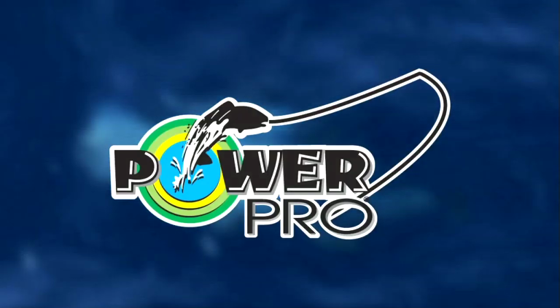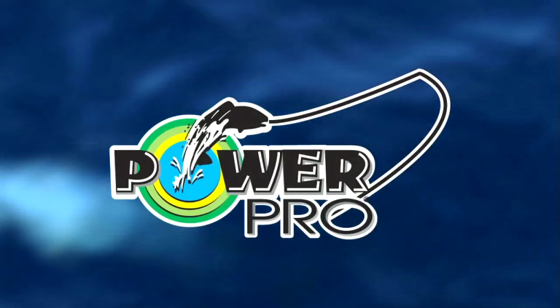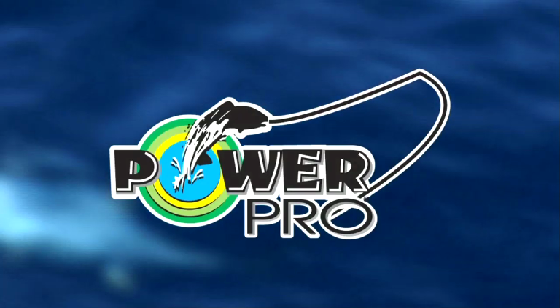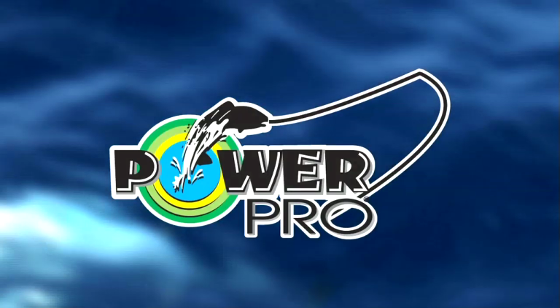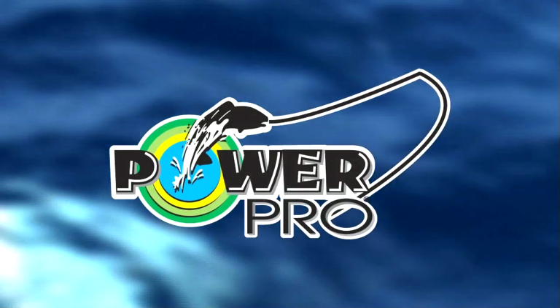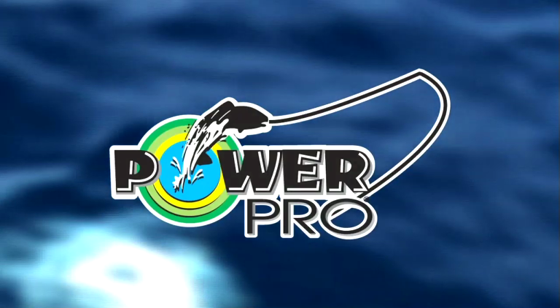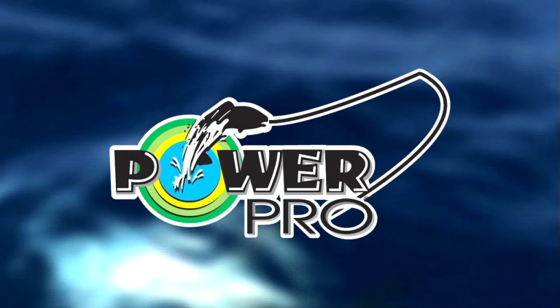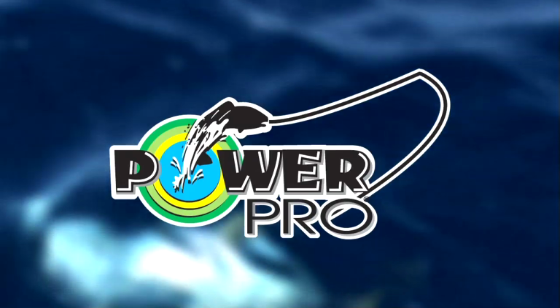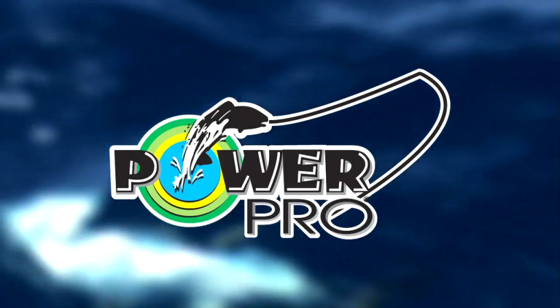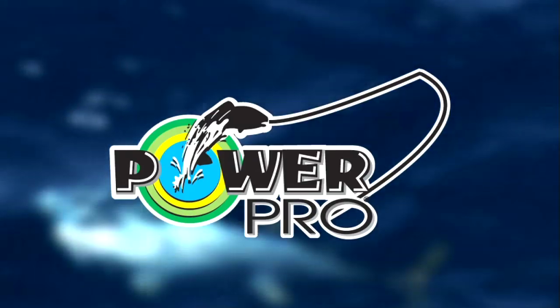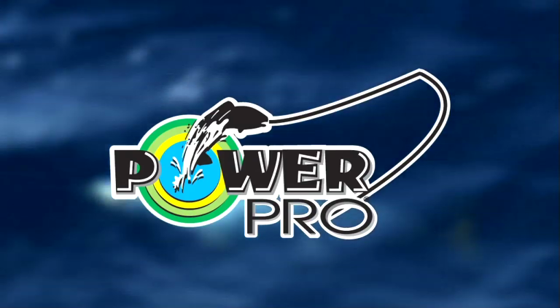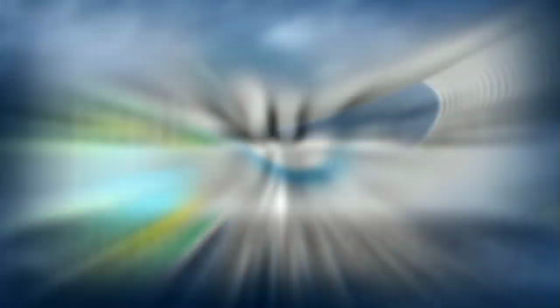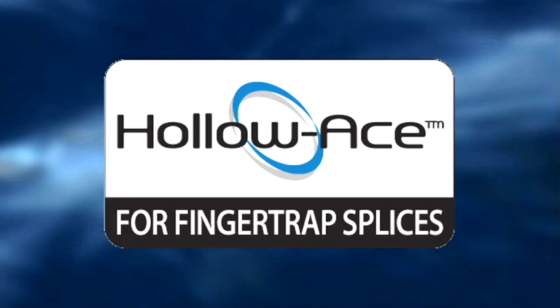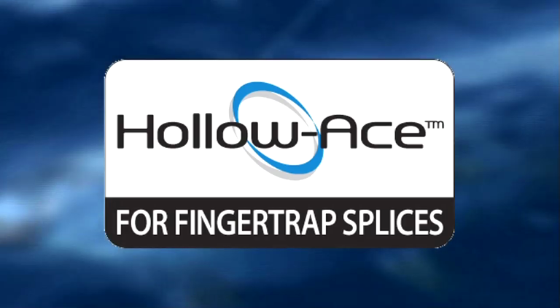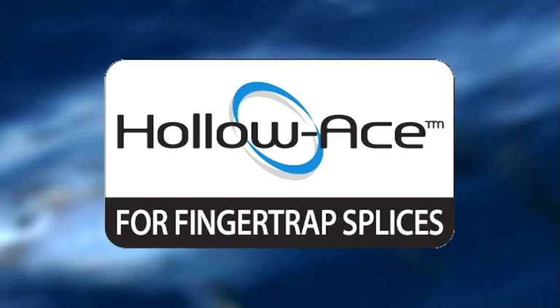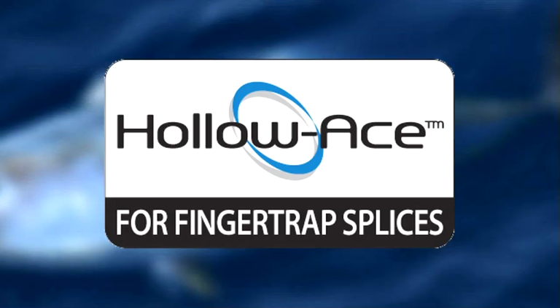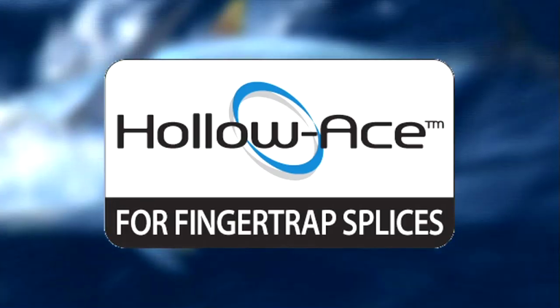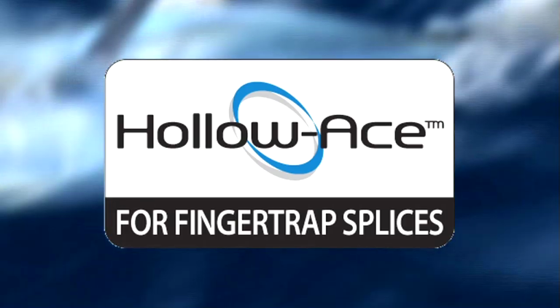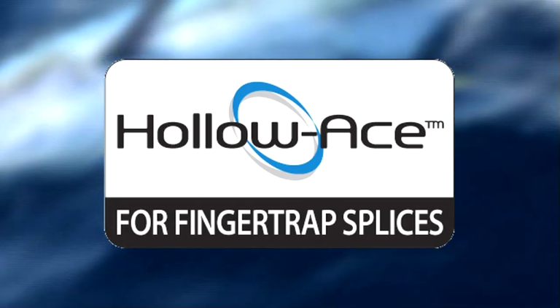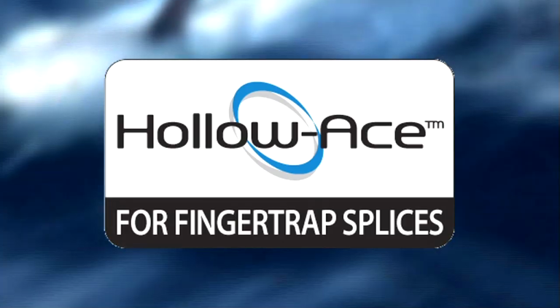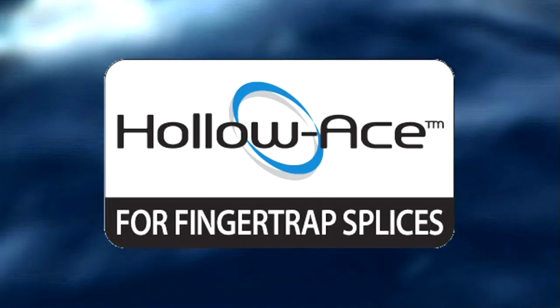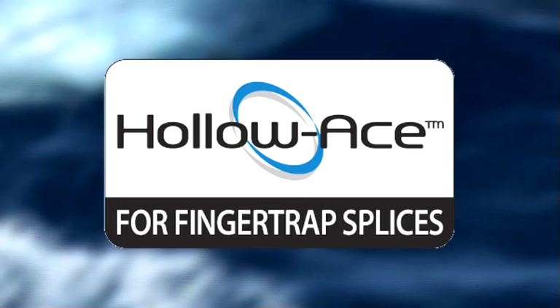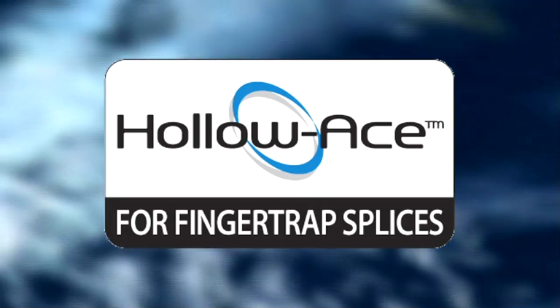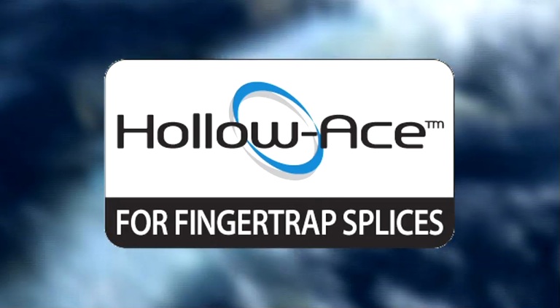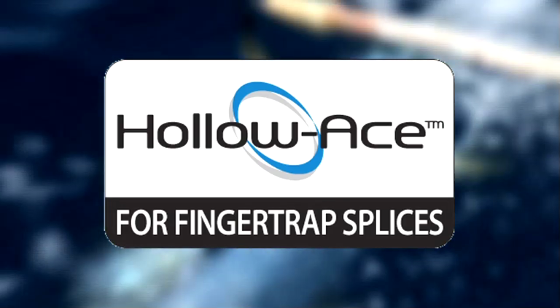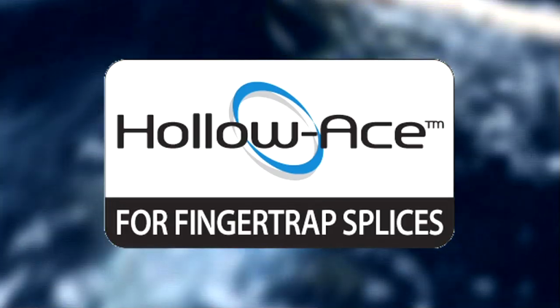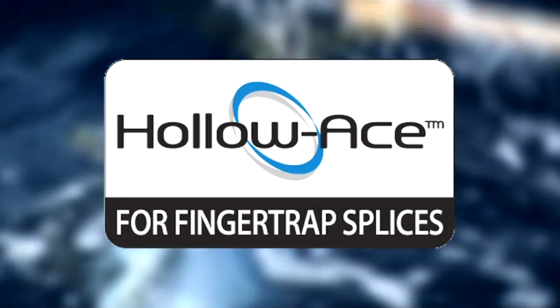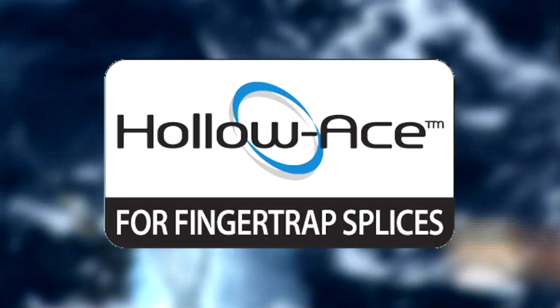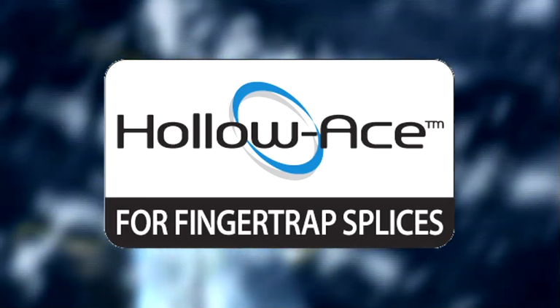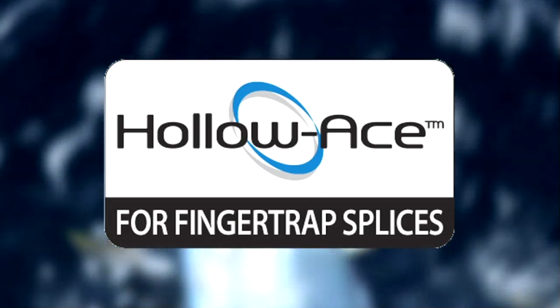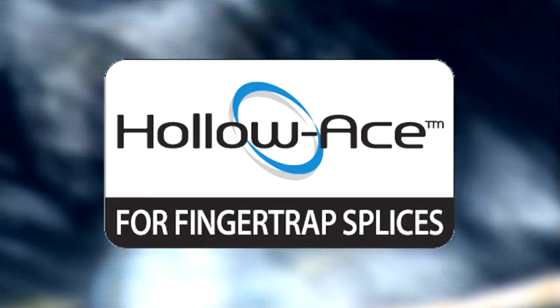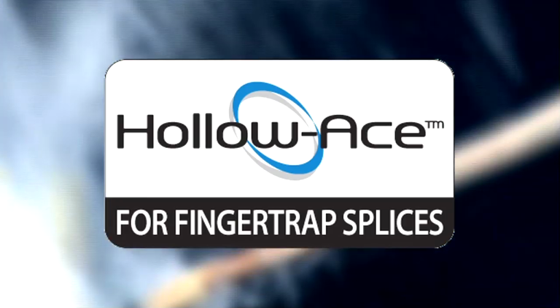Fish with the best — PowerPro and HoloAce, the finest braided microfilament lines in the world.